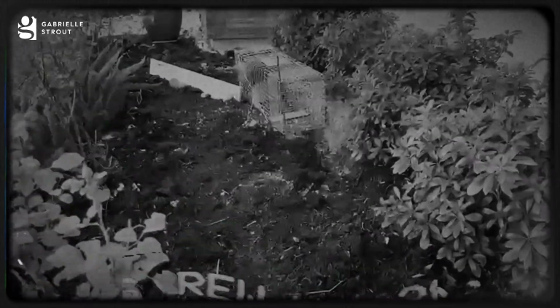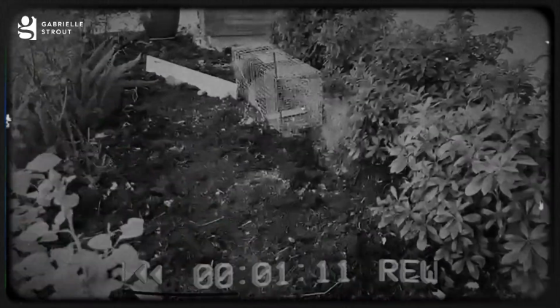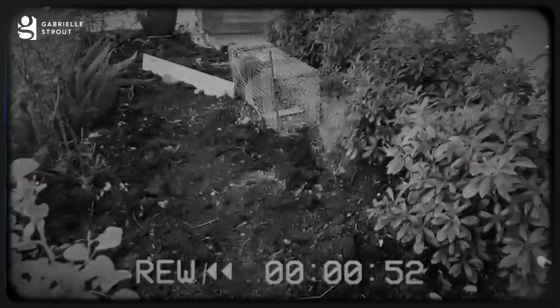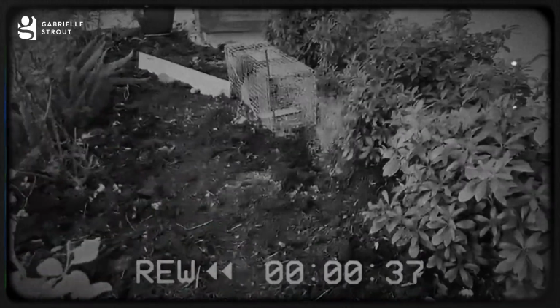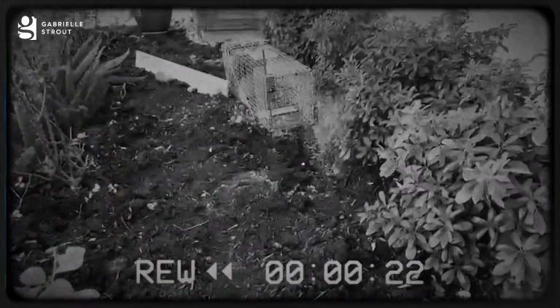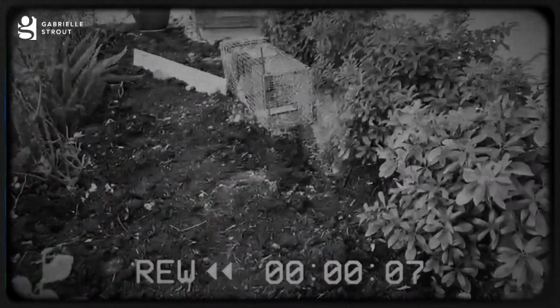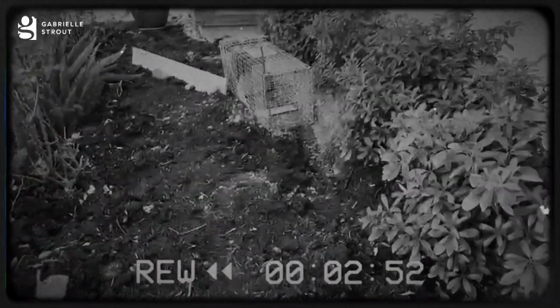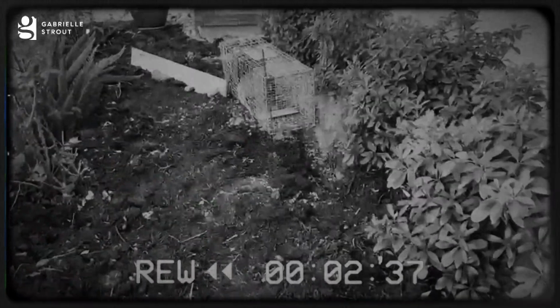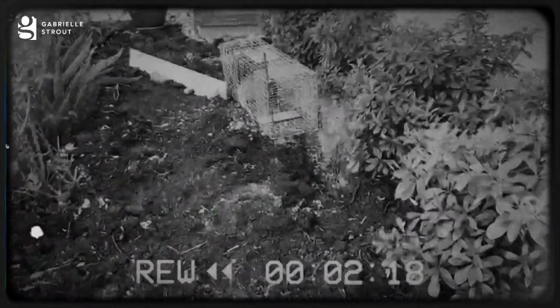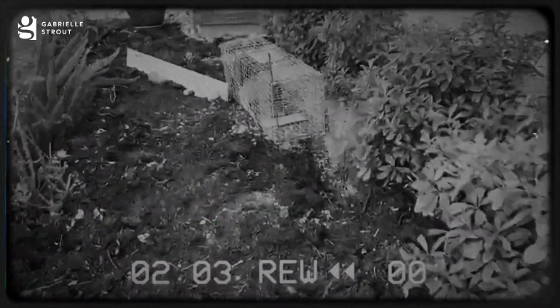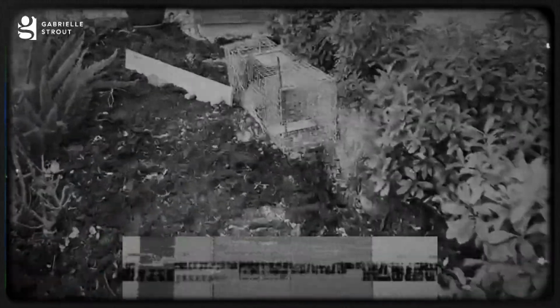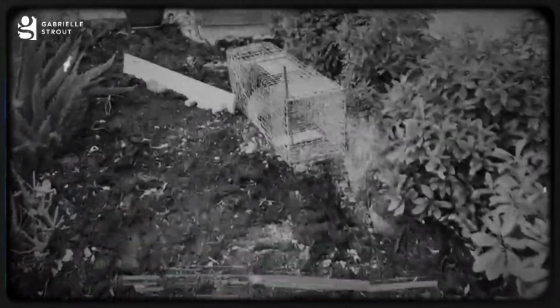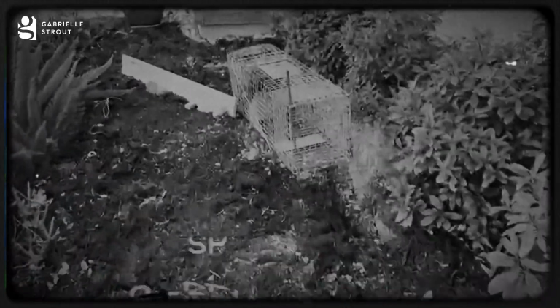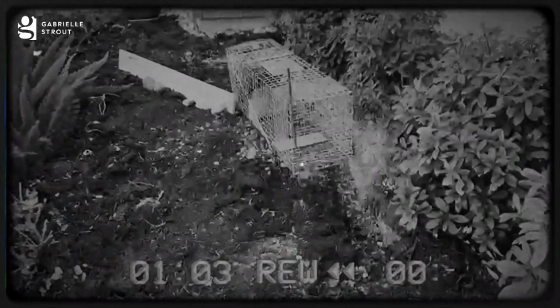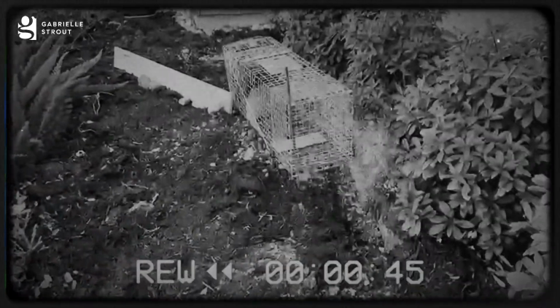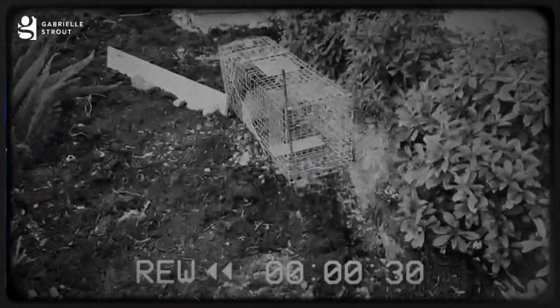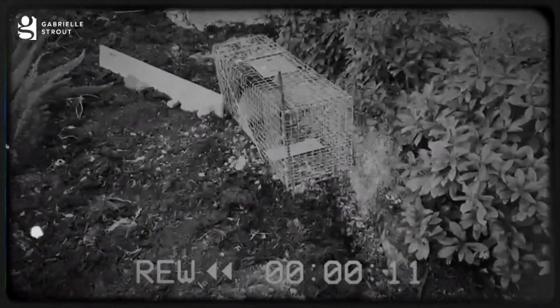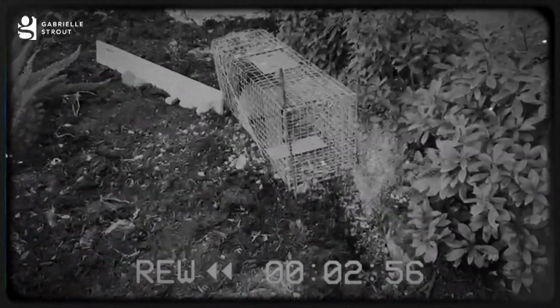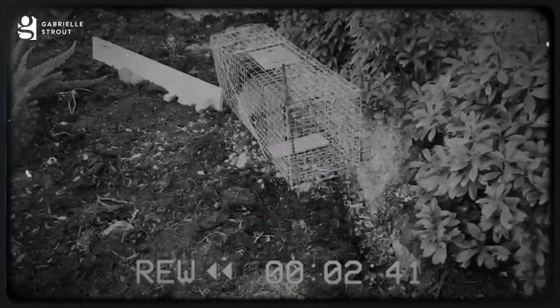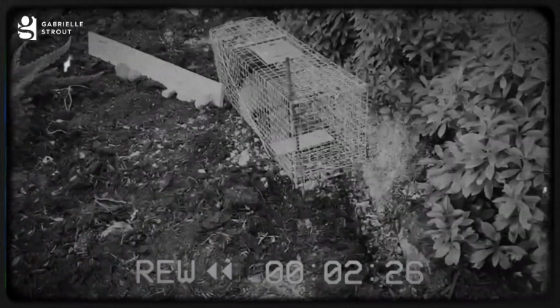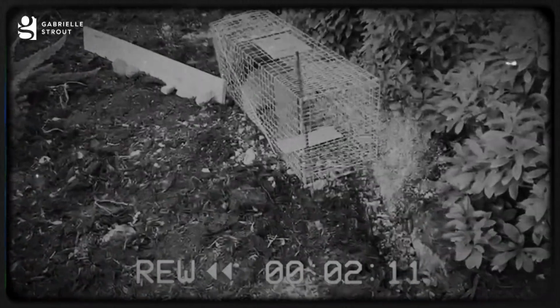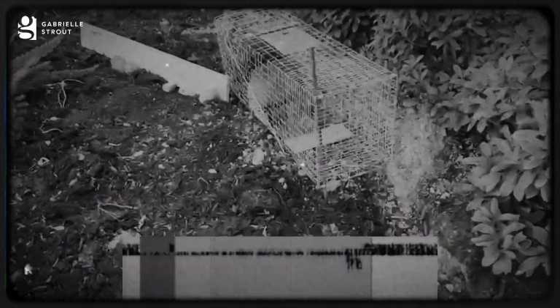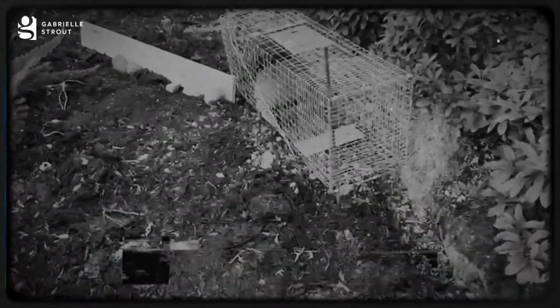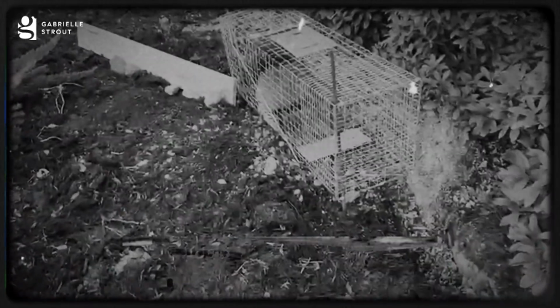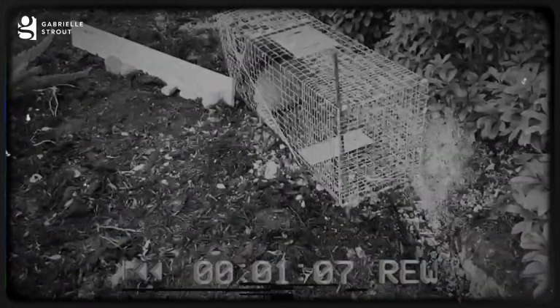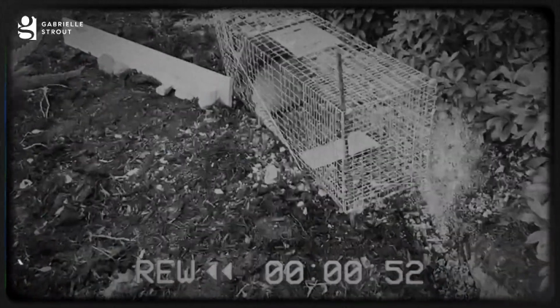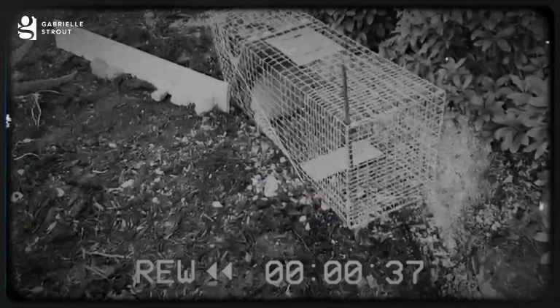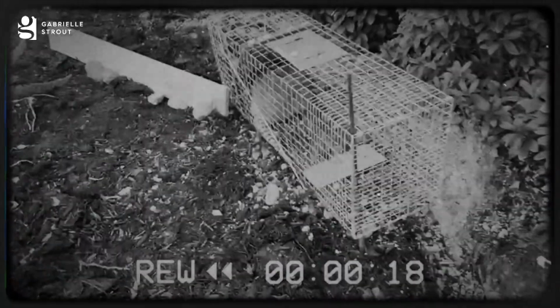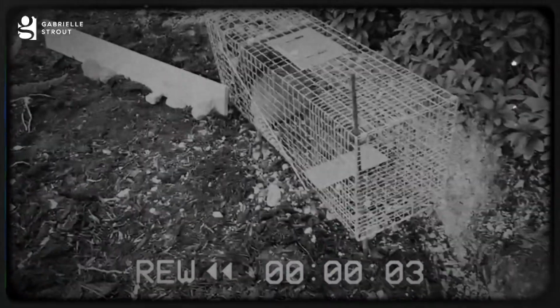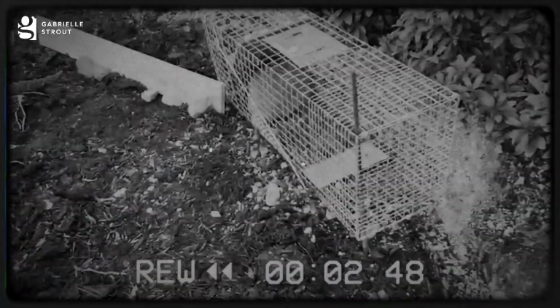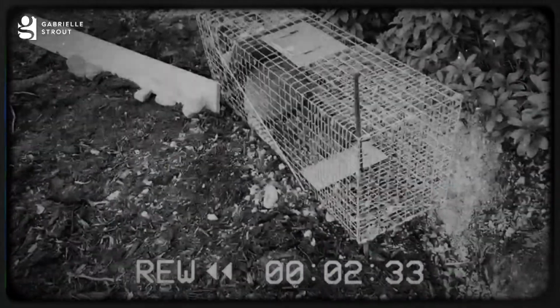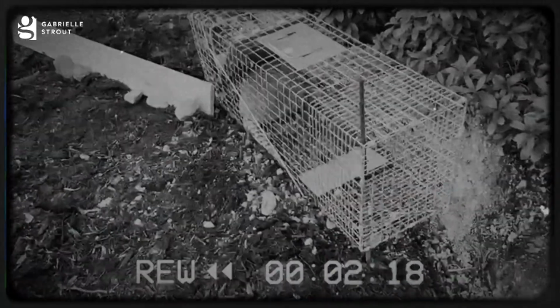Okay, here is my trap and look at that — it worked!